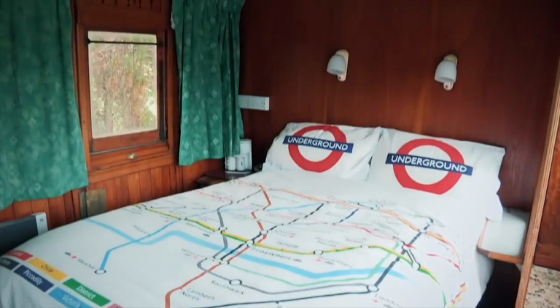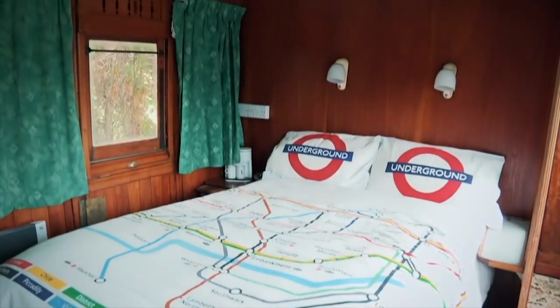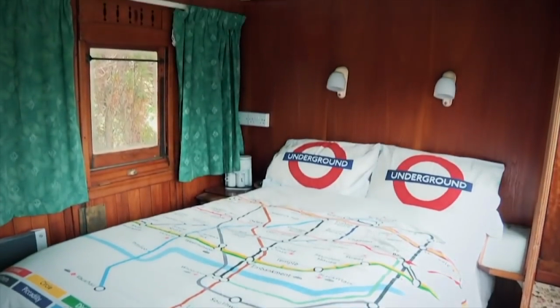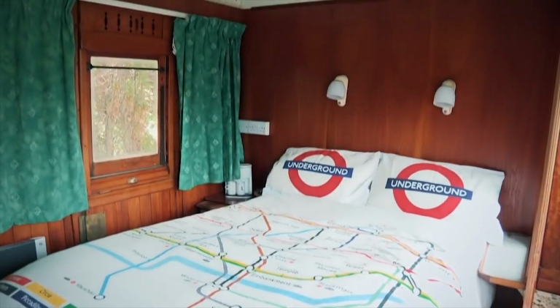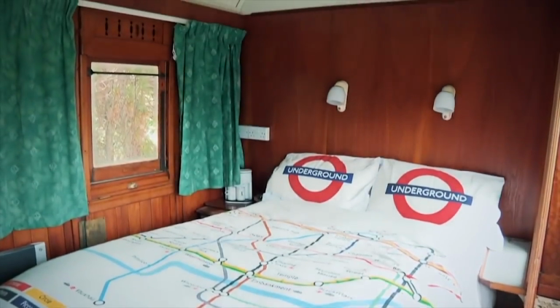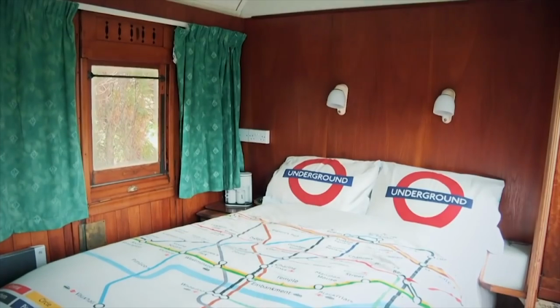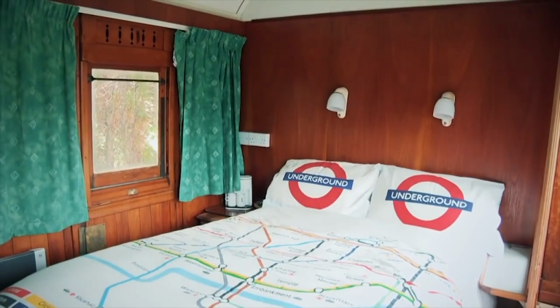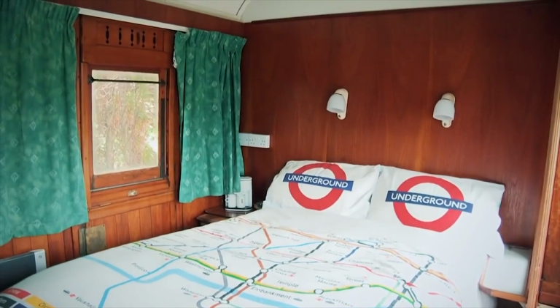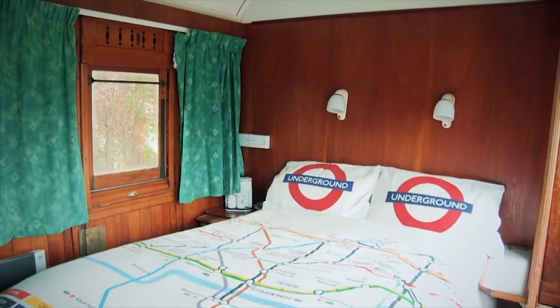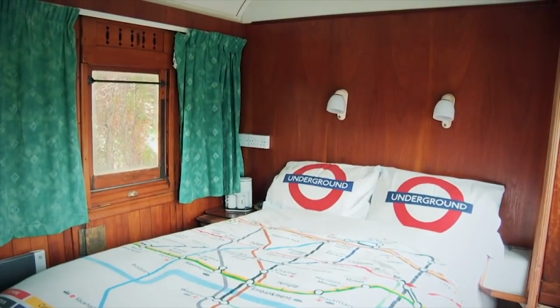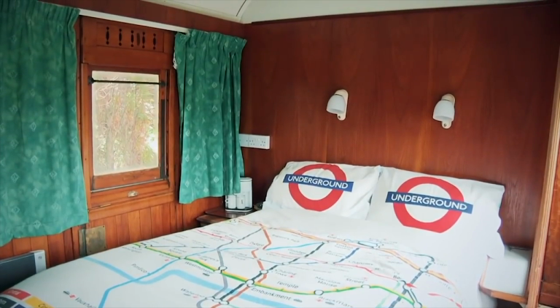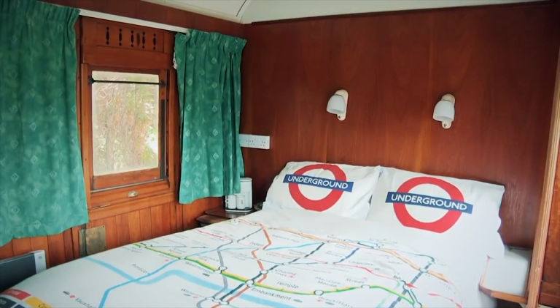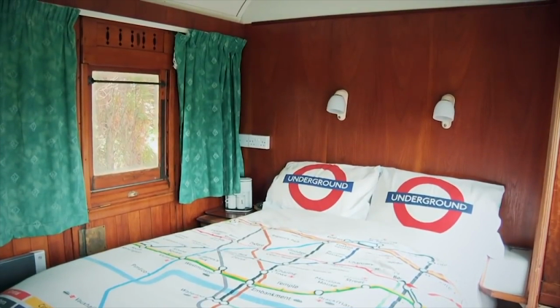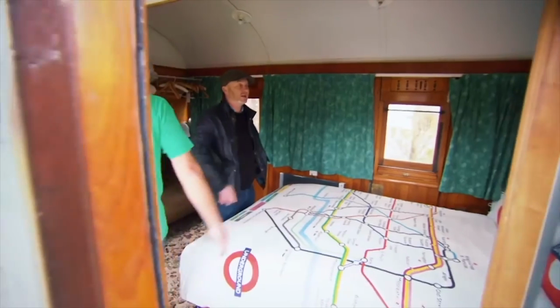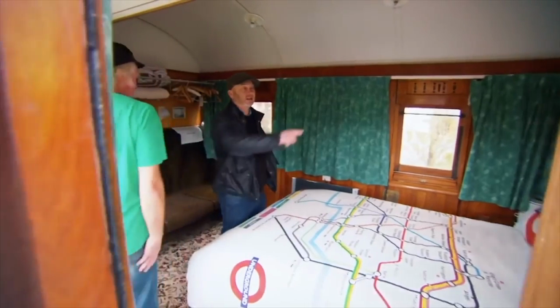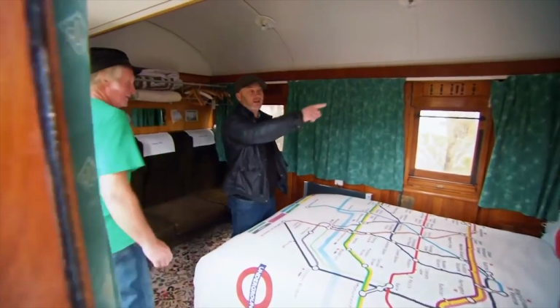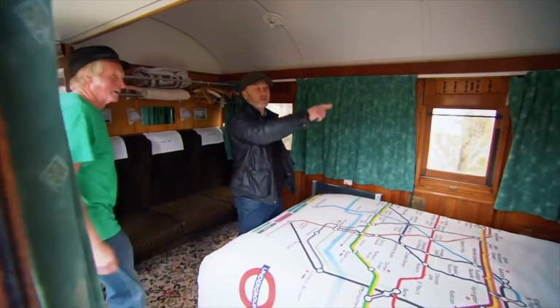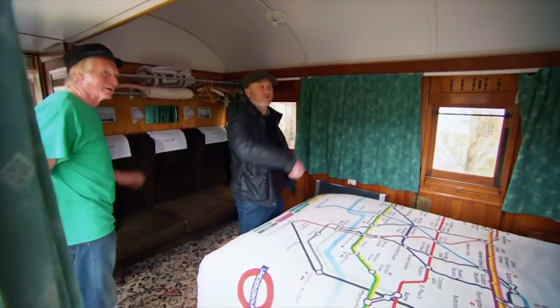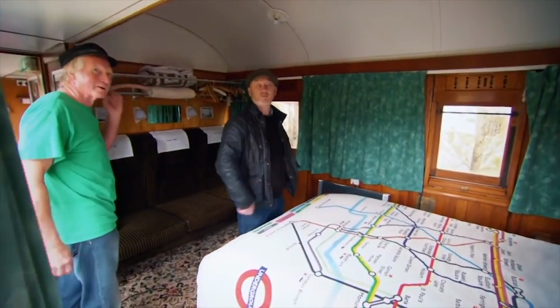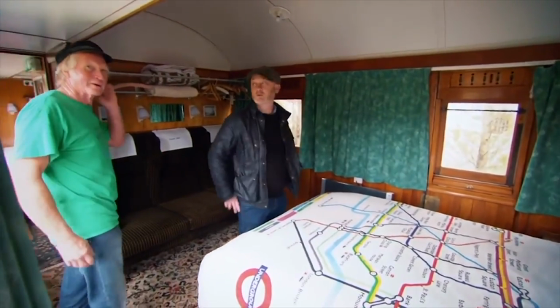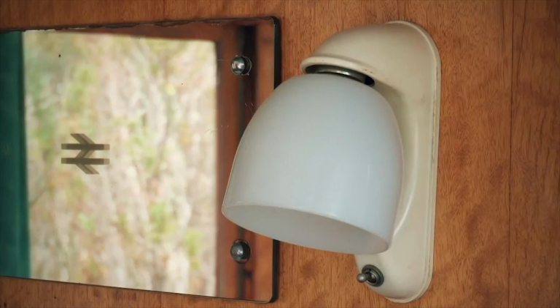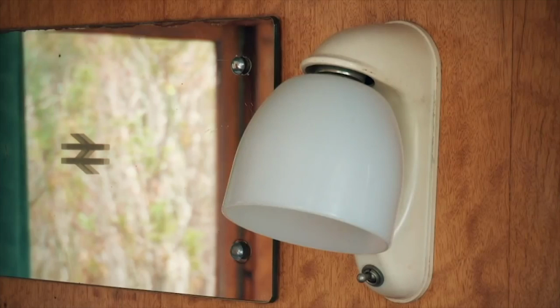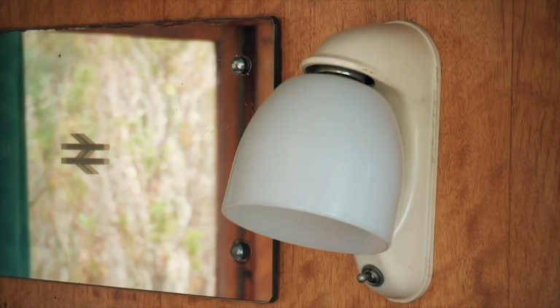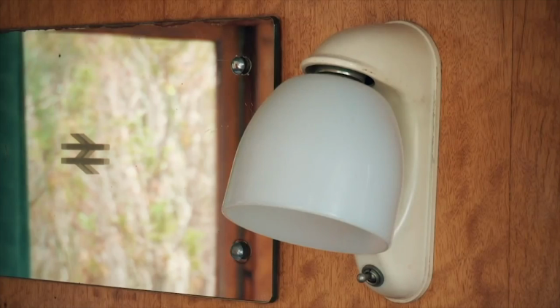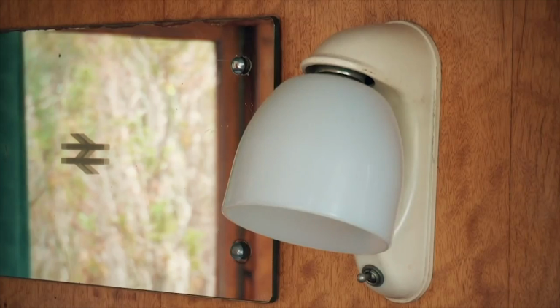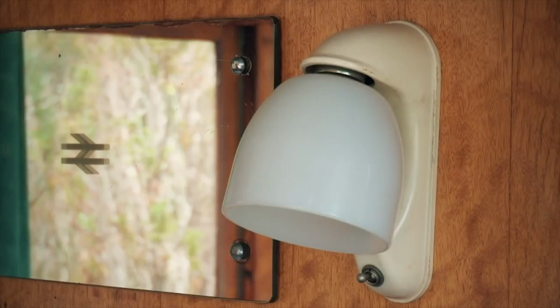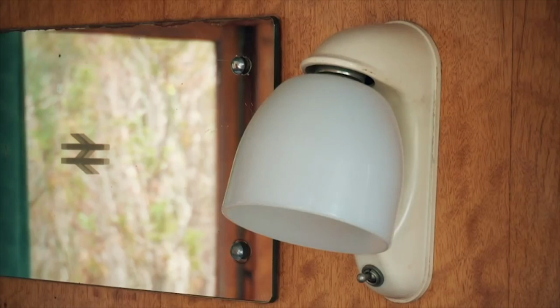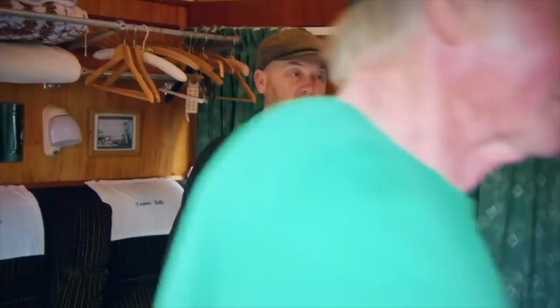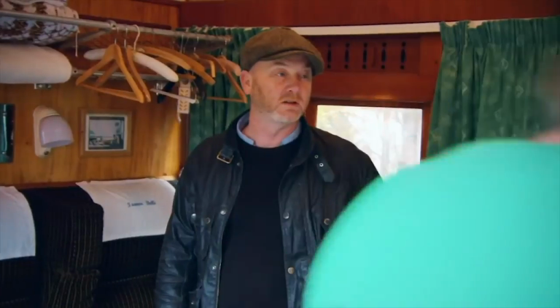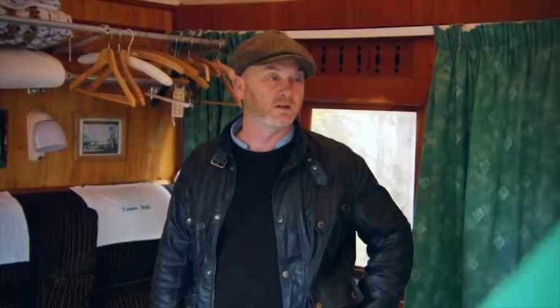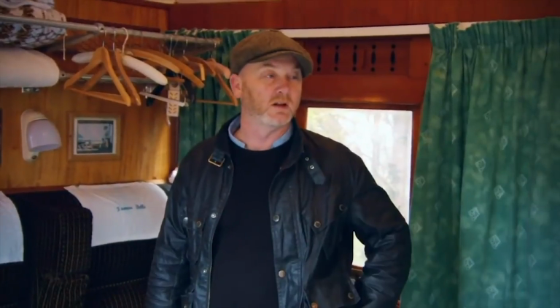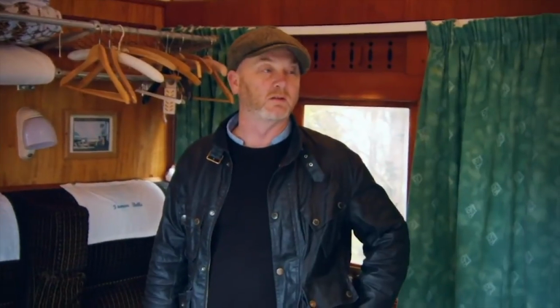So there we are — double bed, you have a bathroom en suite. I like the little lamps above, are they proper train ones? Yes they are. Any more of those? No.